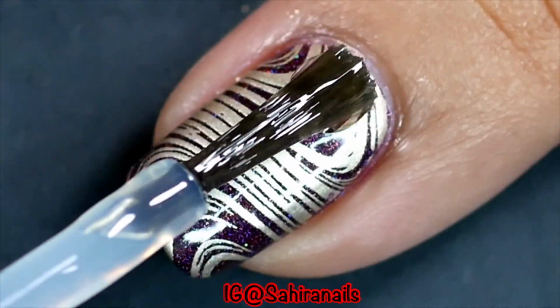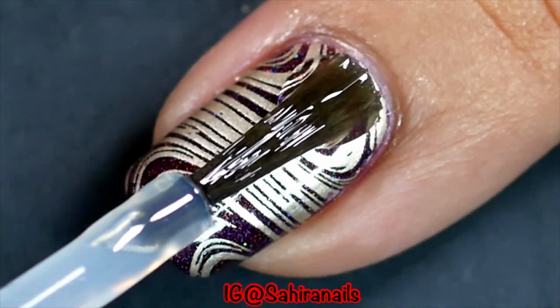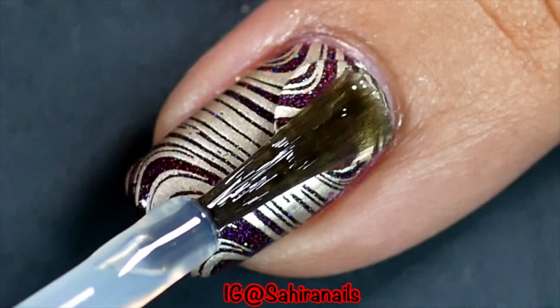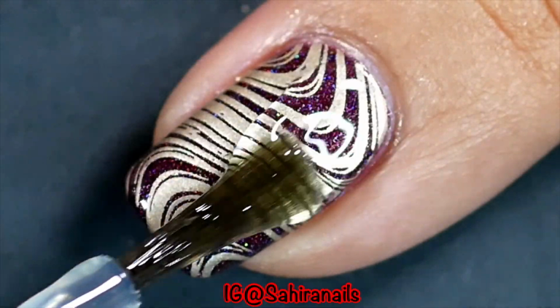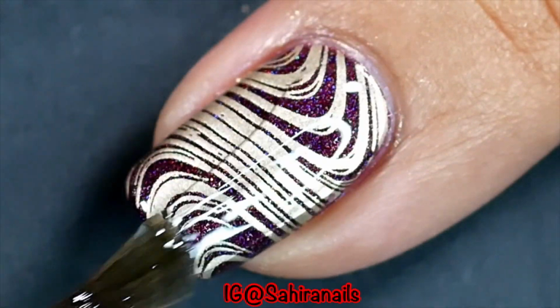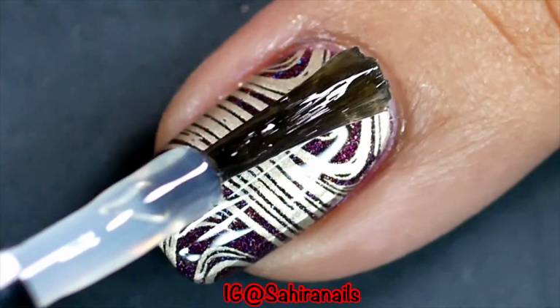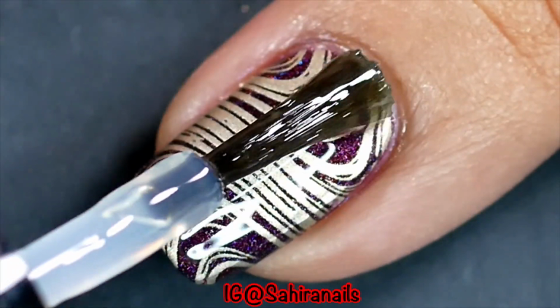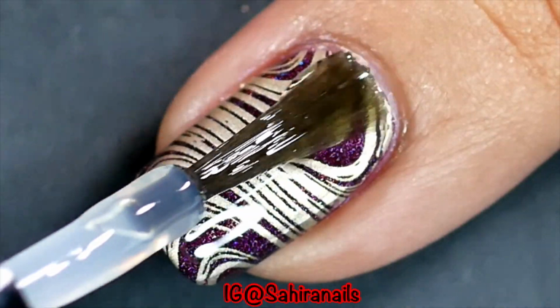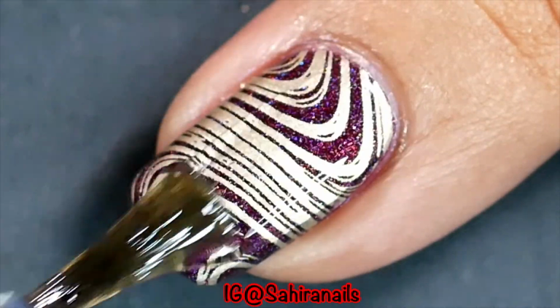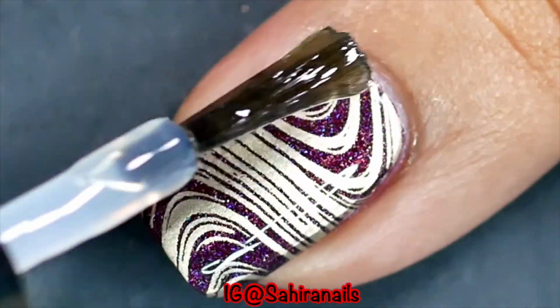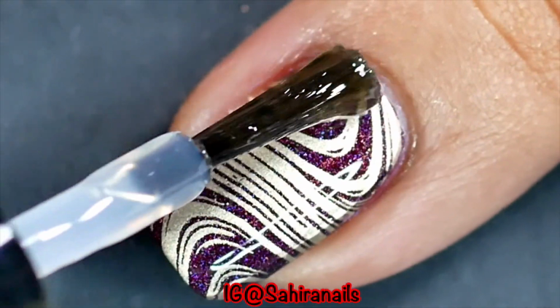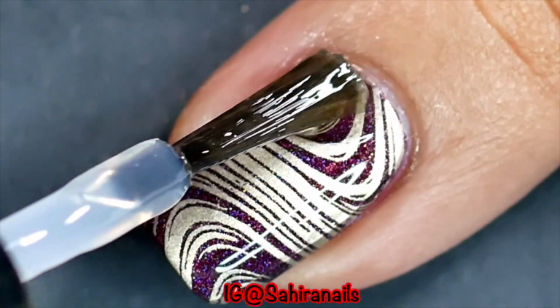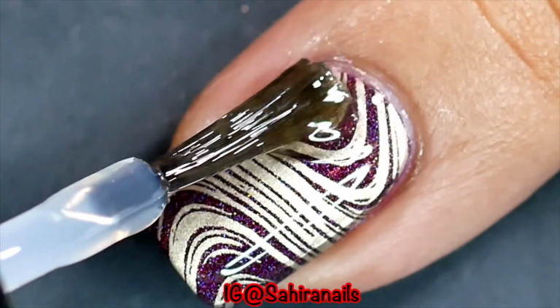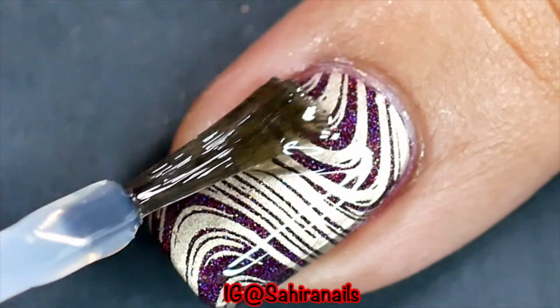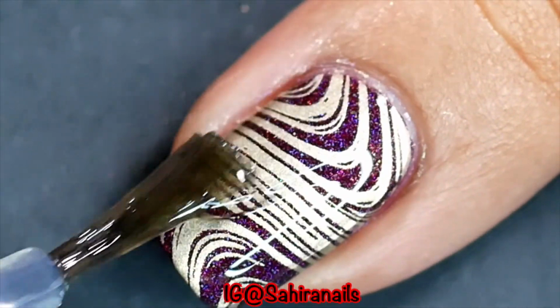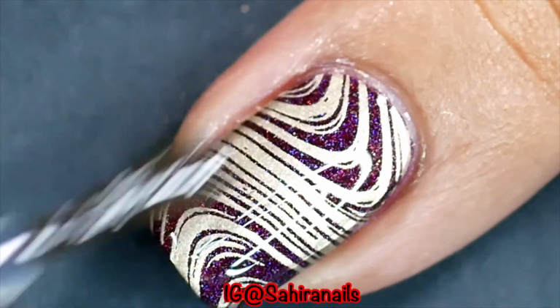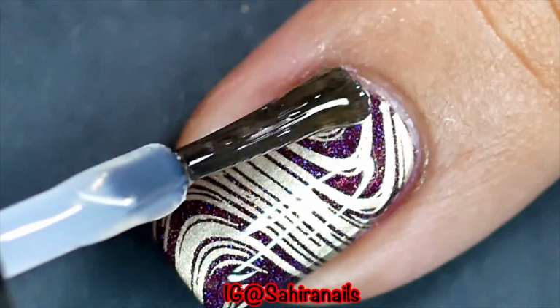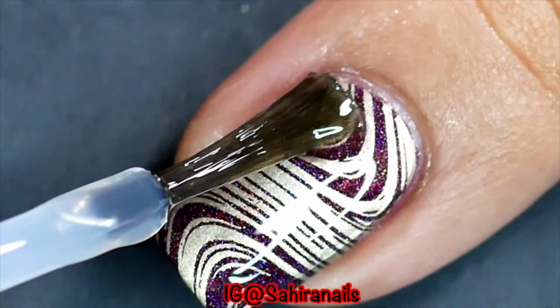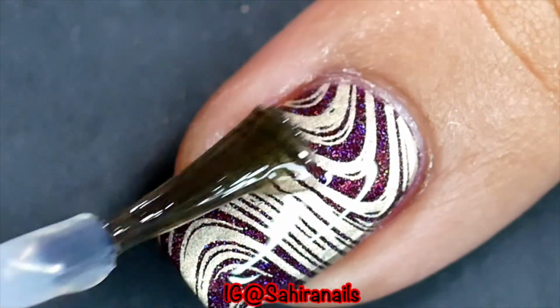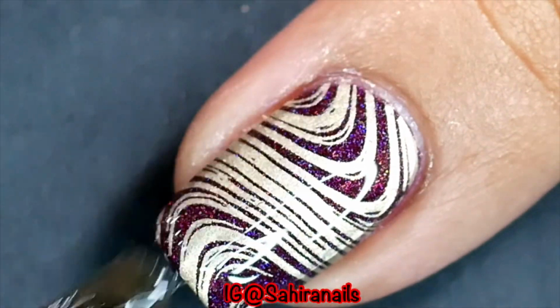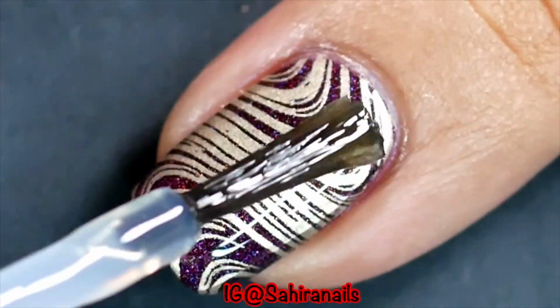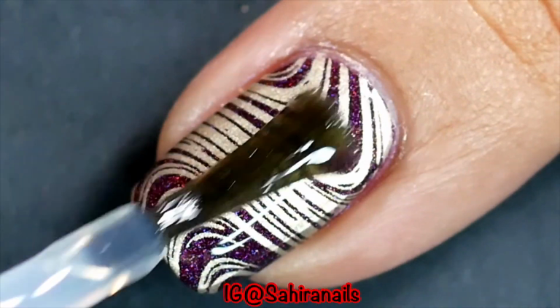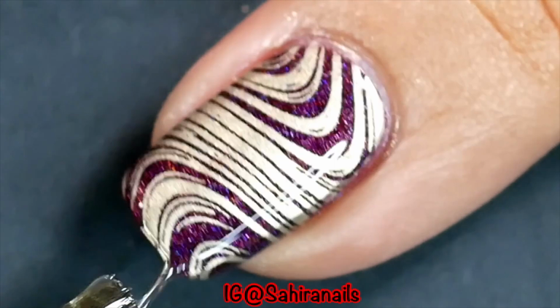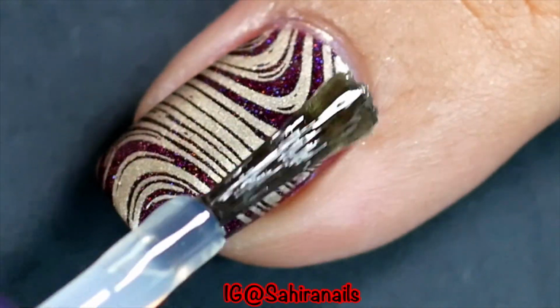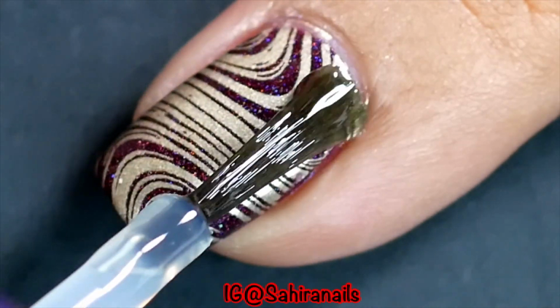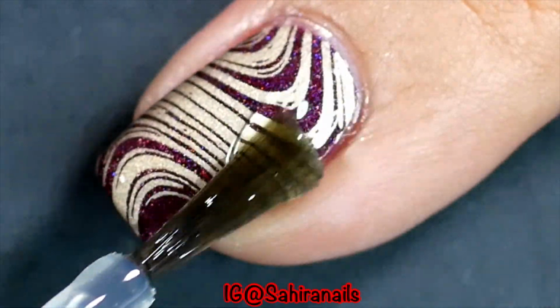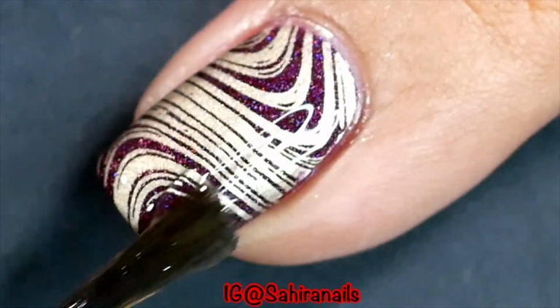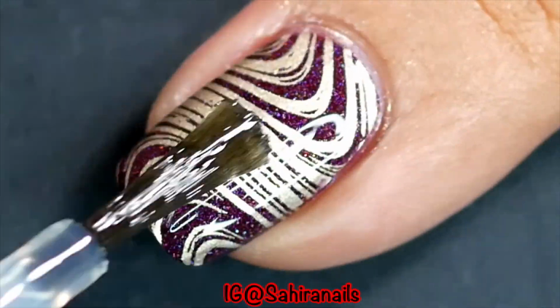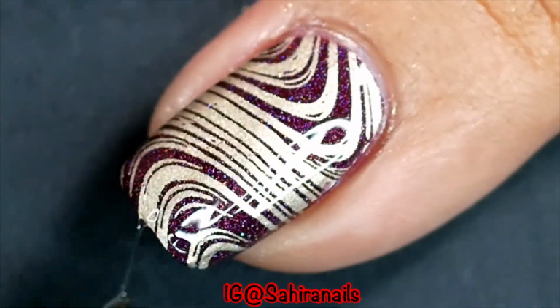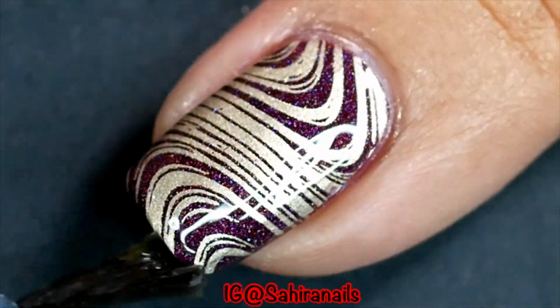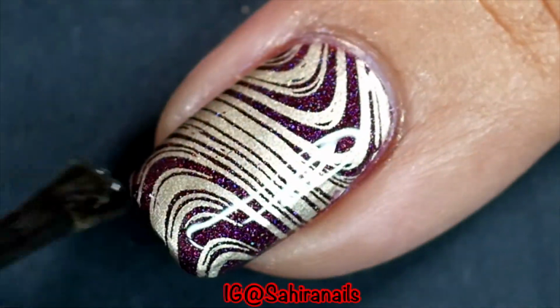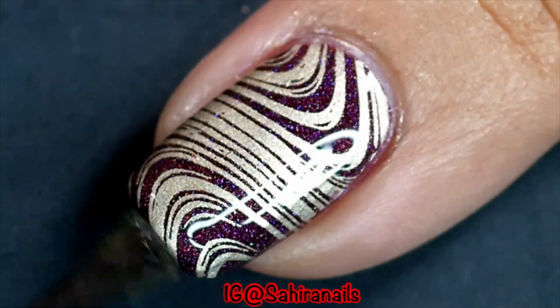And finally I'm gonna apply quick dry top coat to protect the design and make my mani last longer.